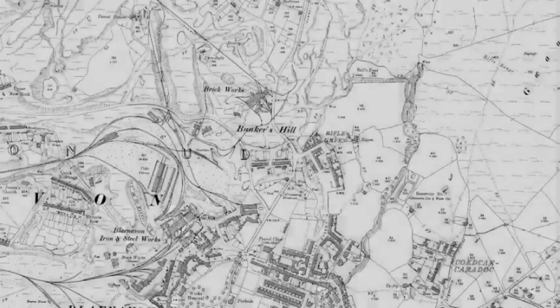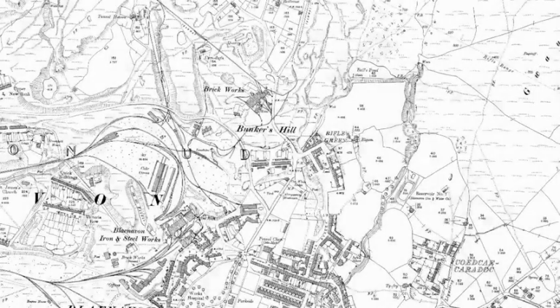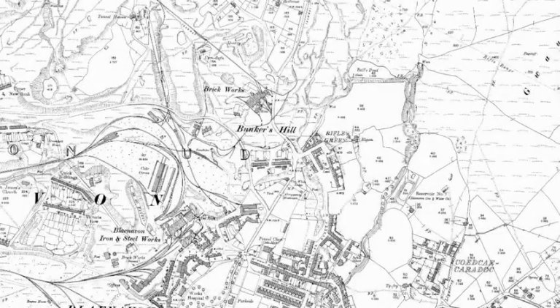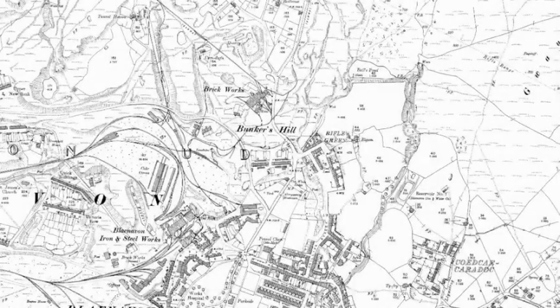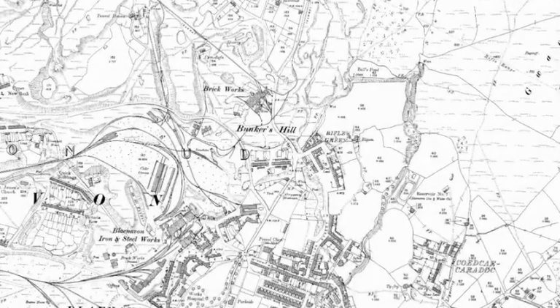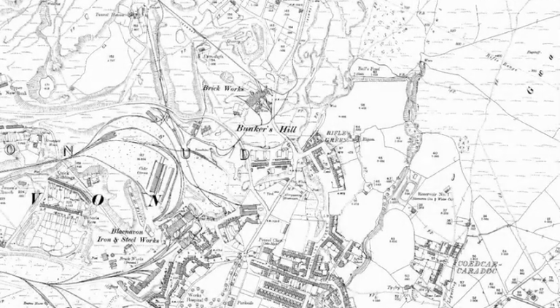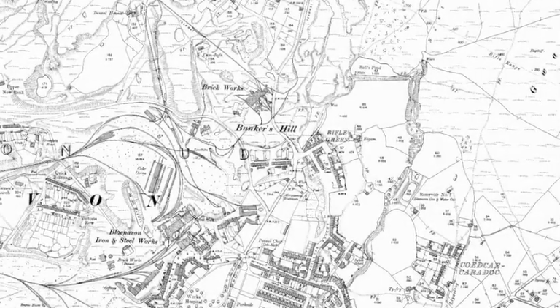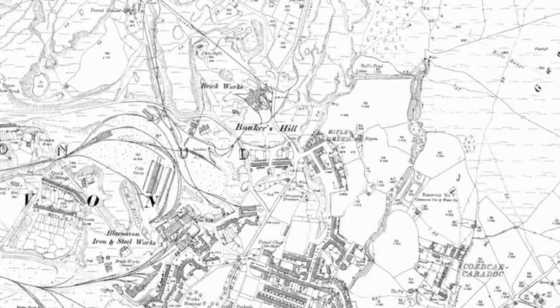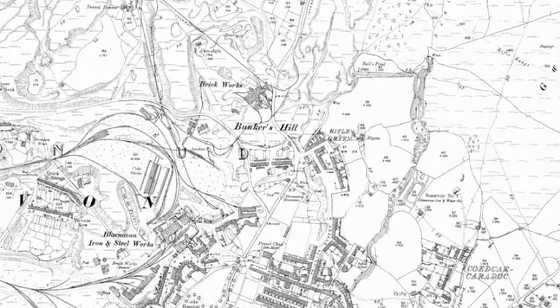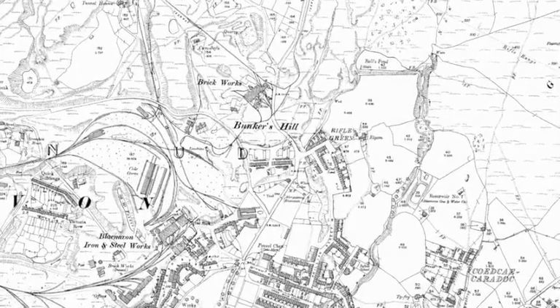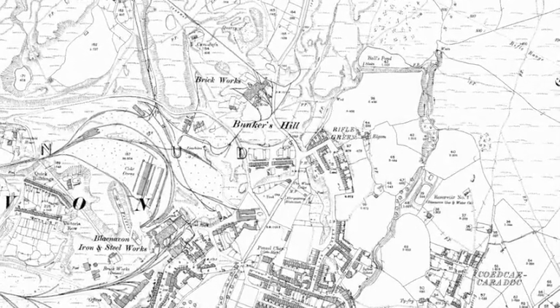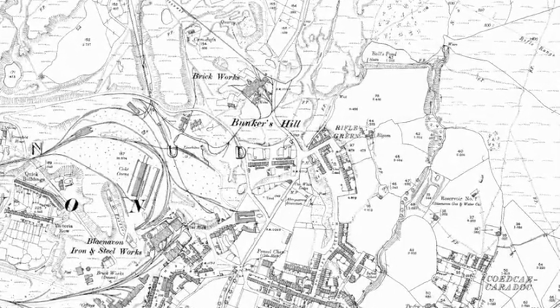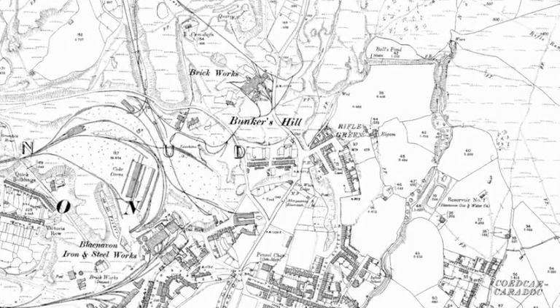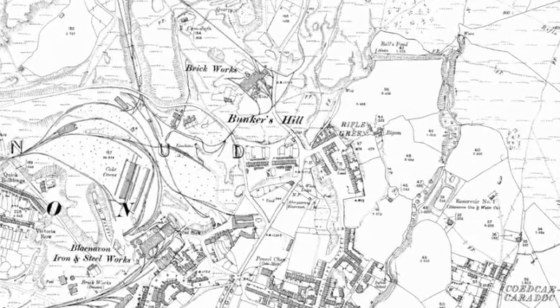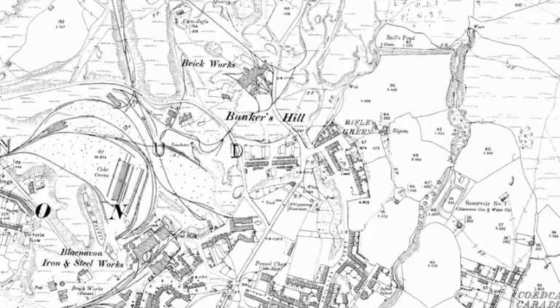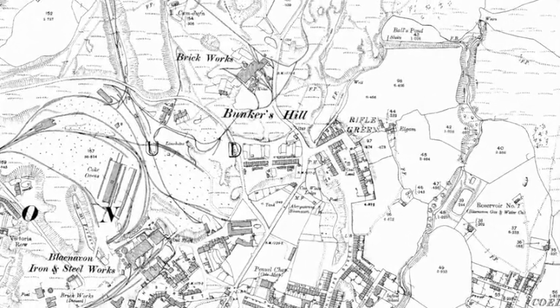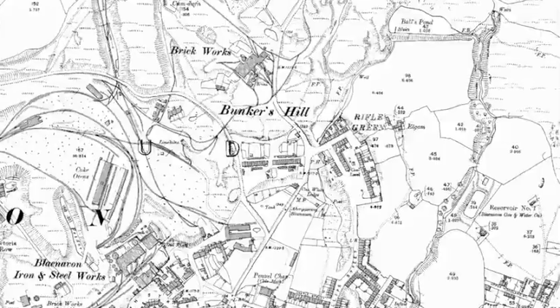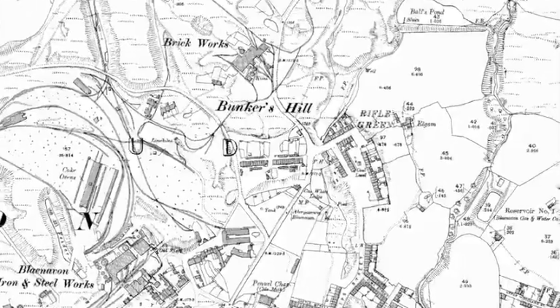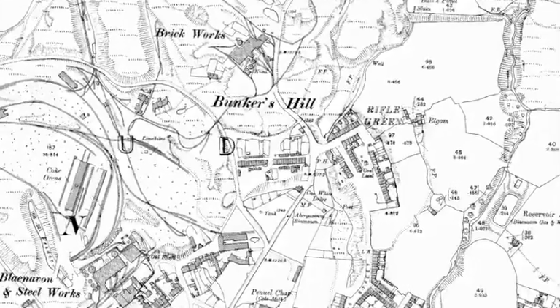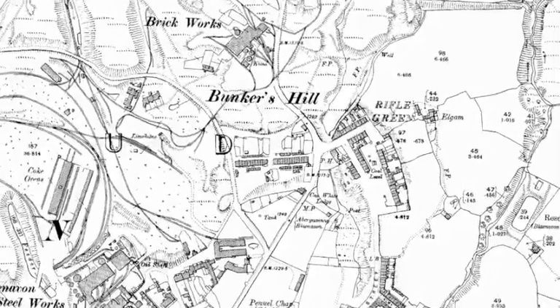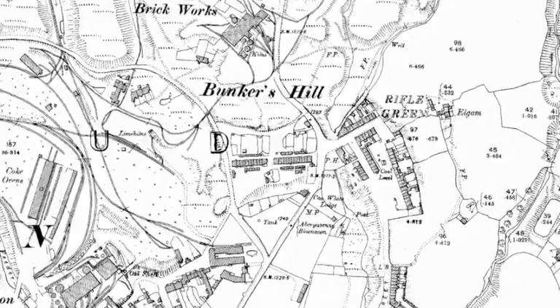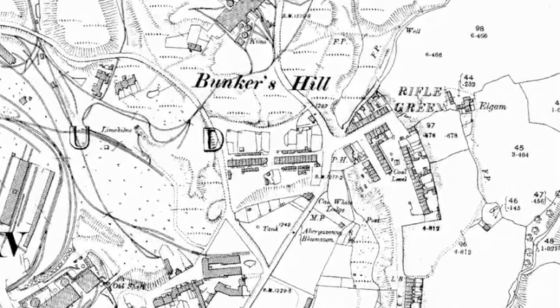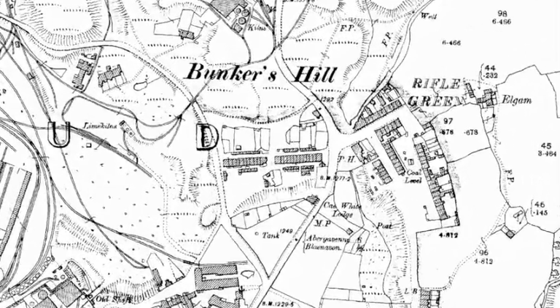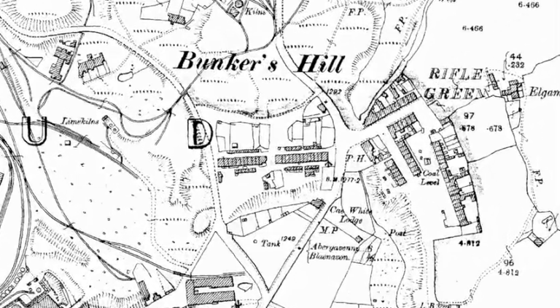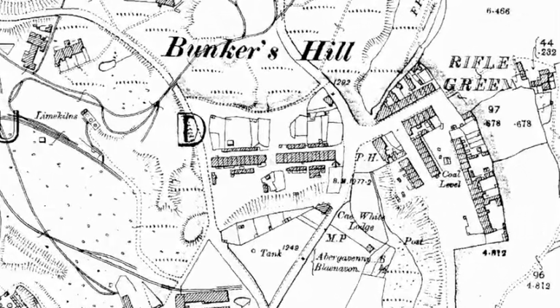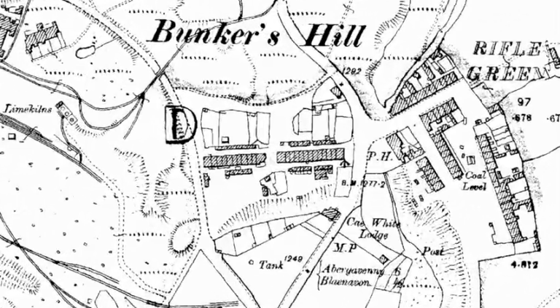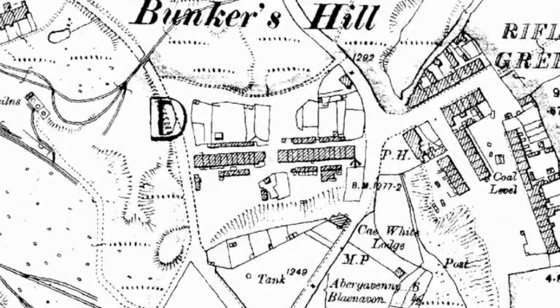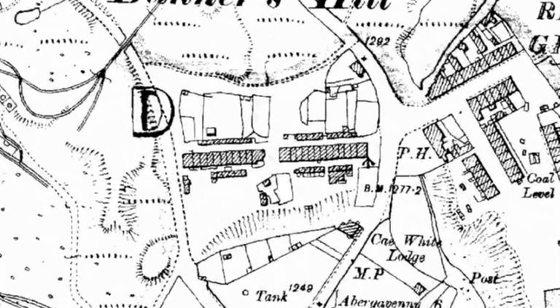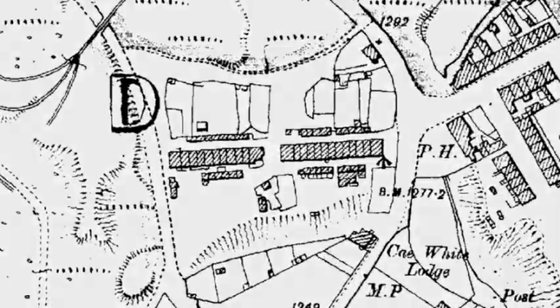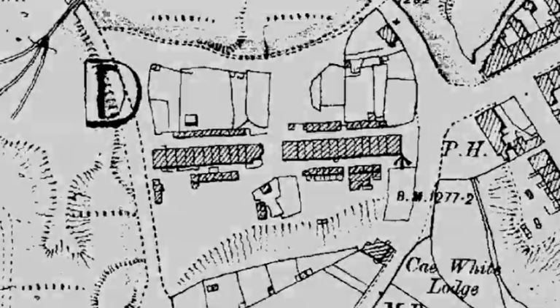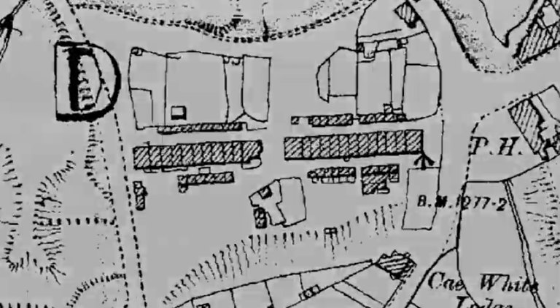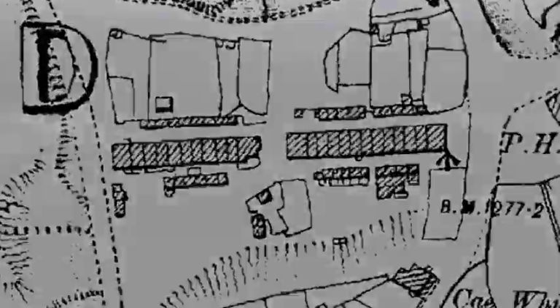Bunkers Row was built at the end of the 18th century to house iron ore miners and their families who lived and worked in the South Wales town of Blaenavon.